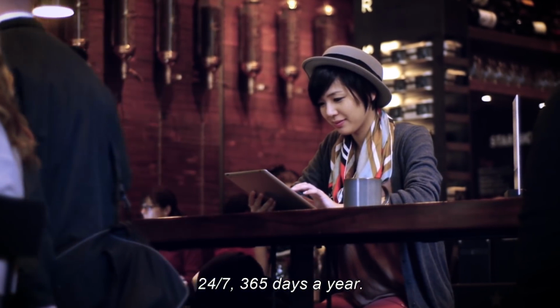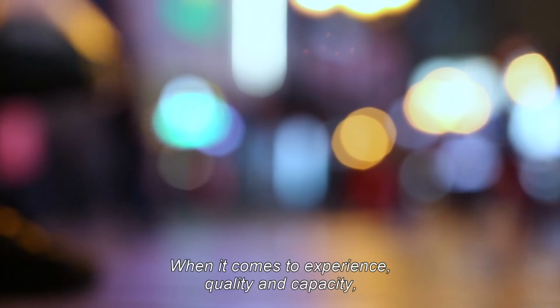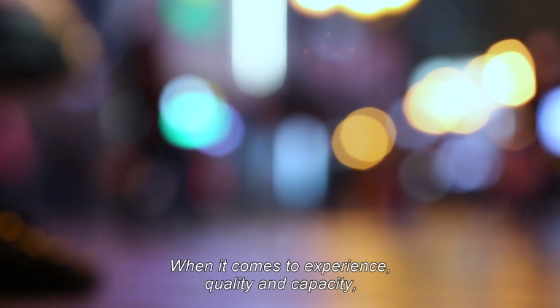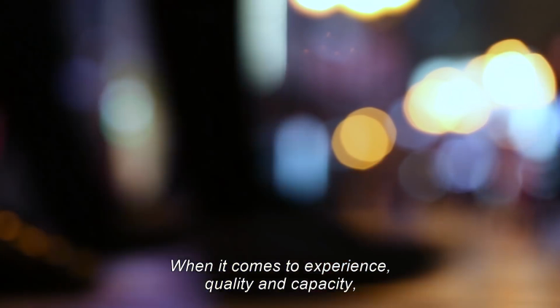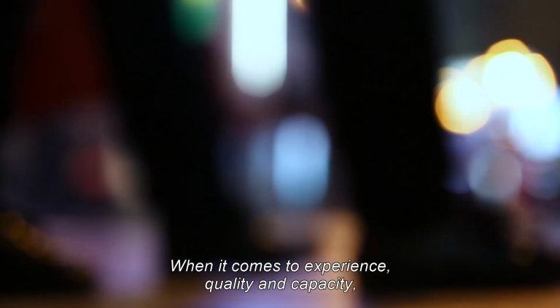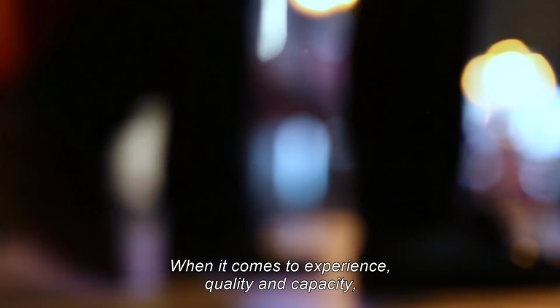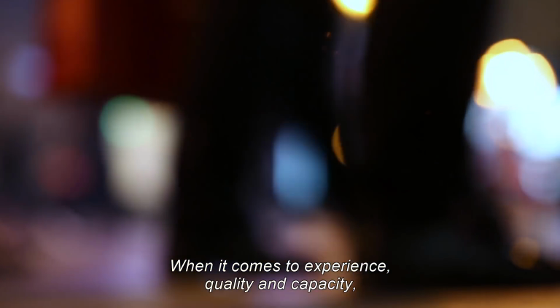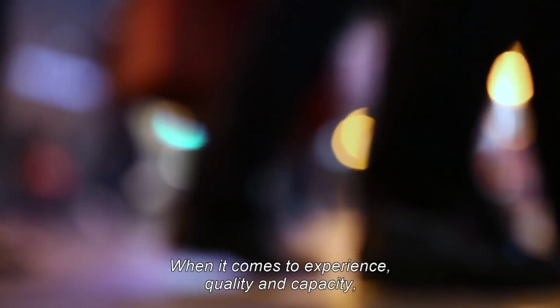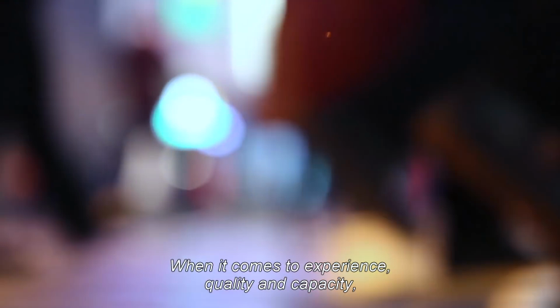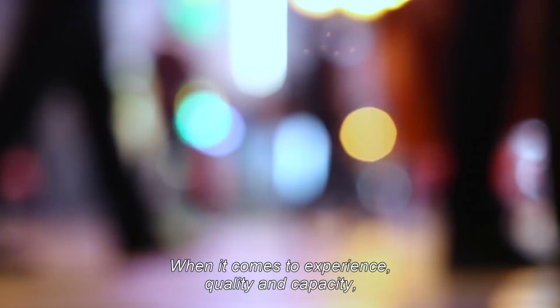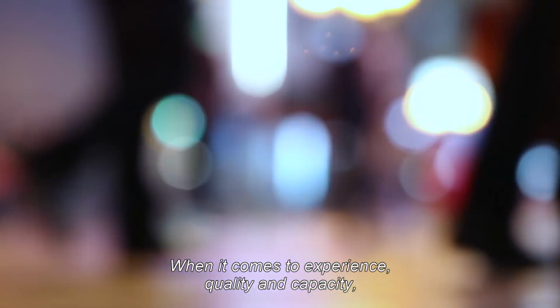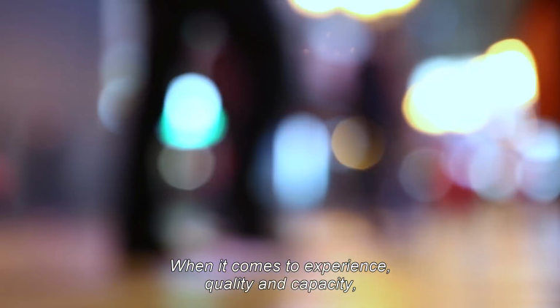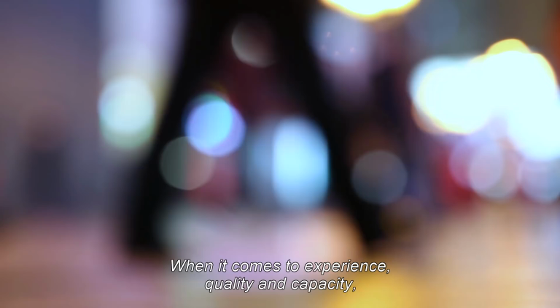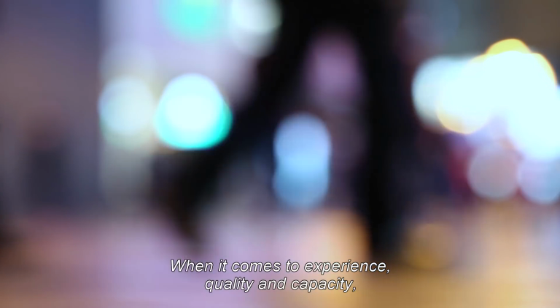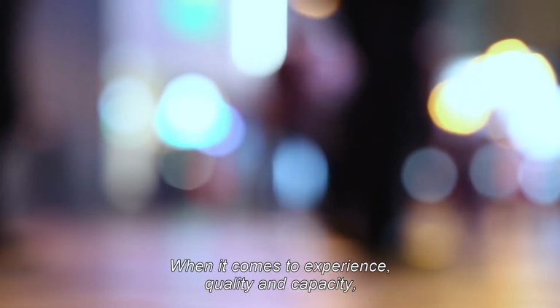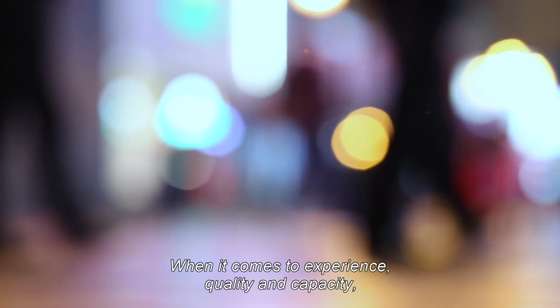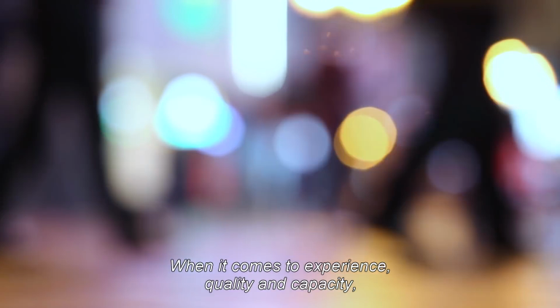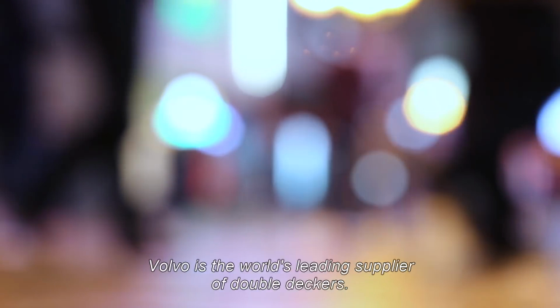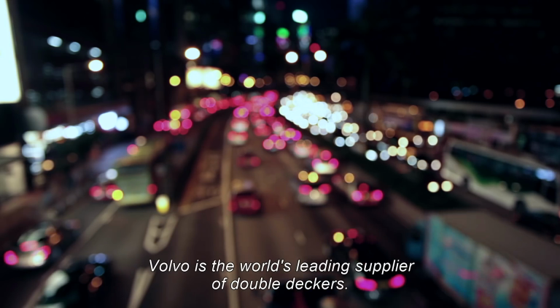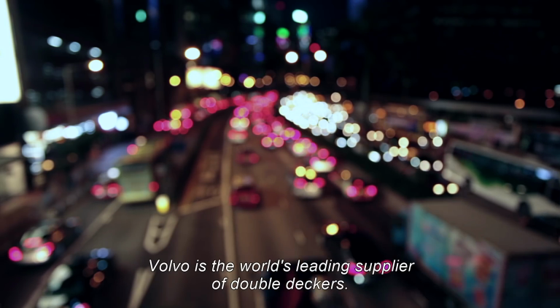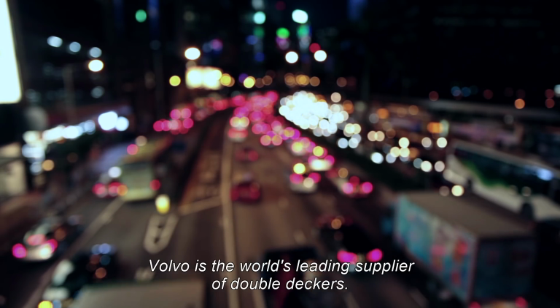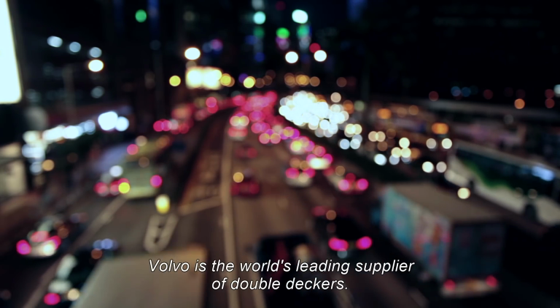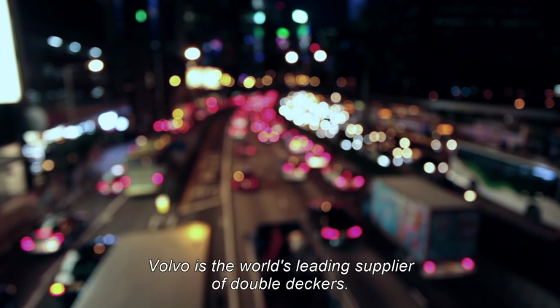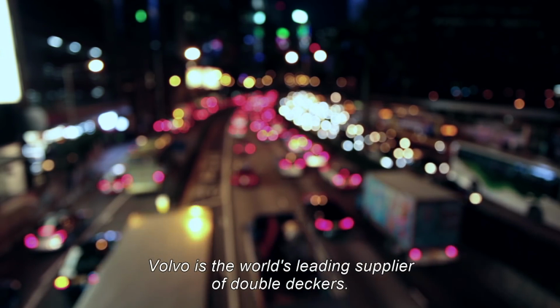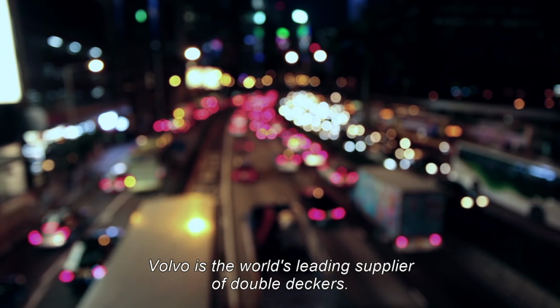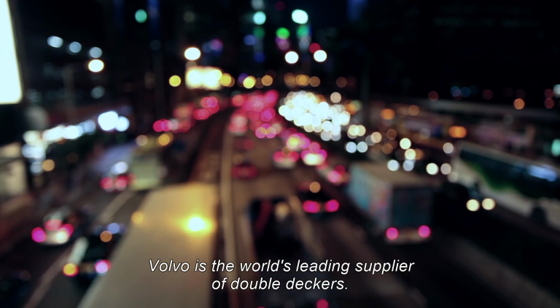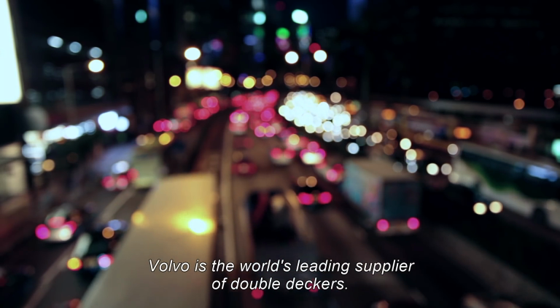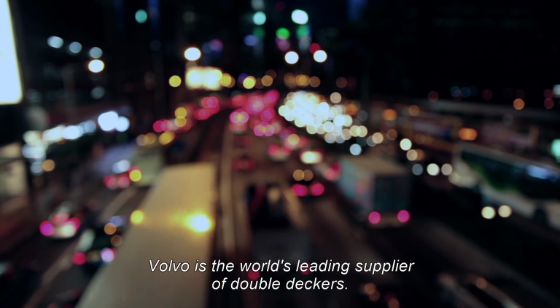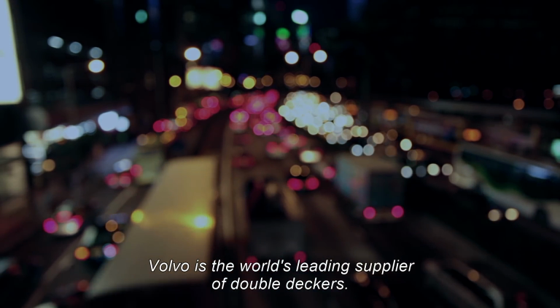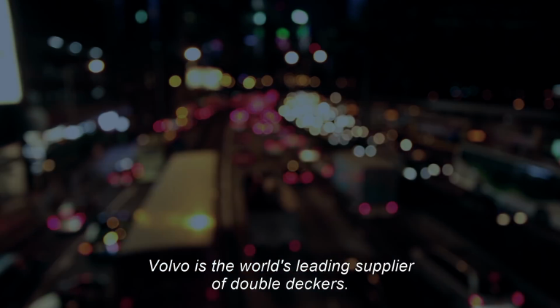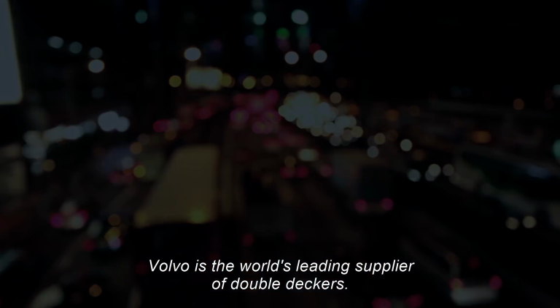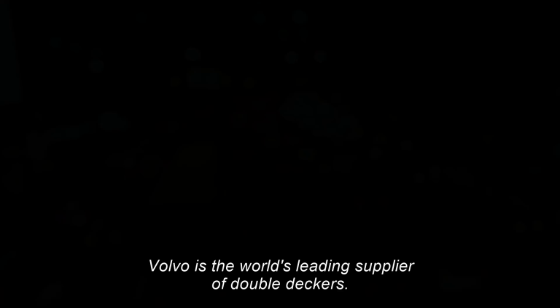When it comes to experience, quality, and capacity, Volvo is the world's leading supplier of double-deckers.